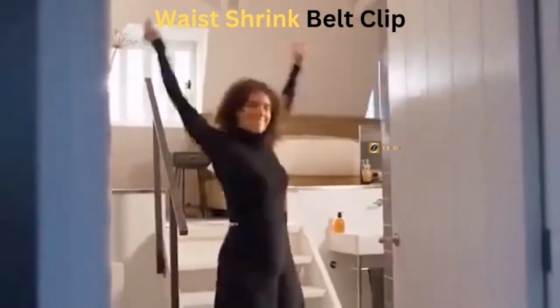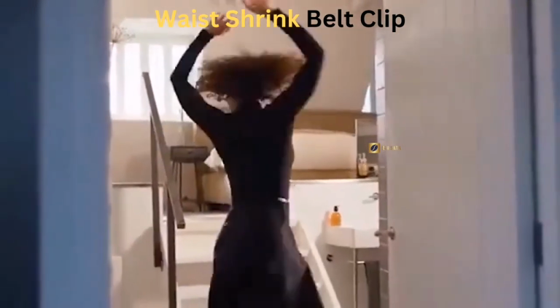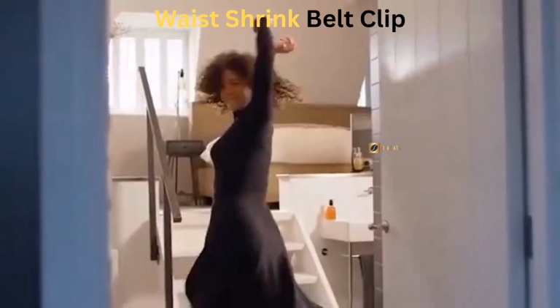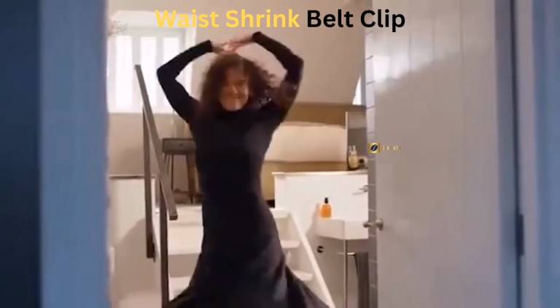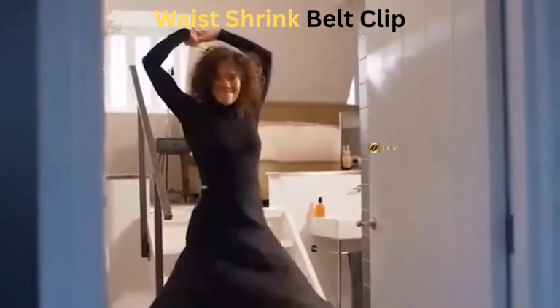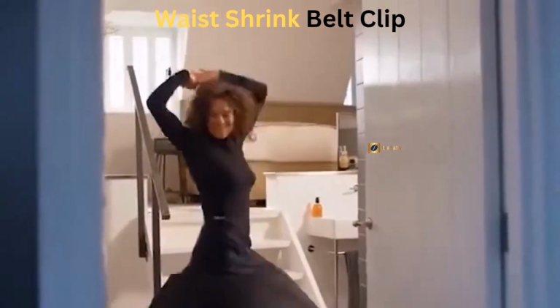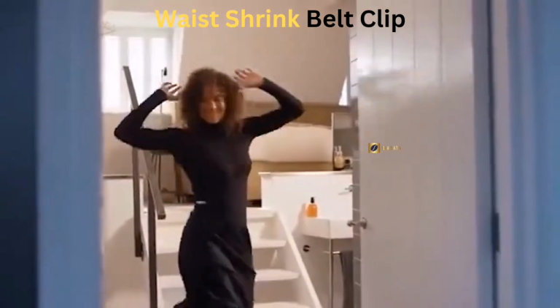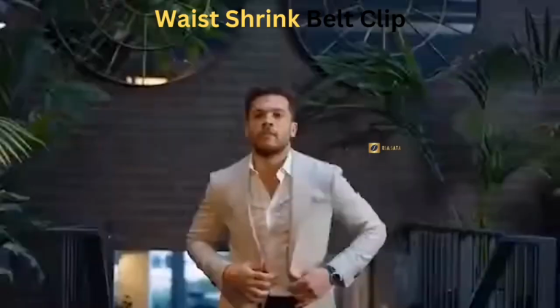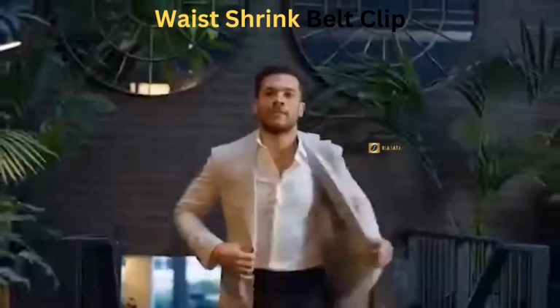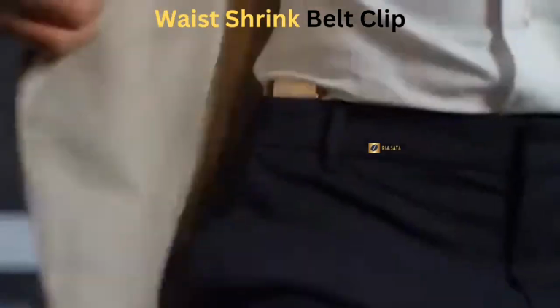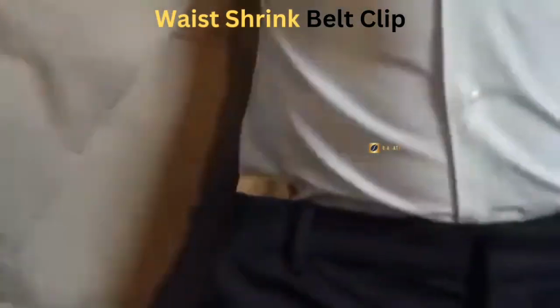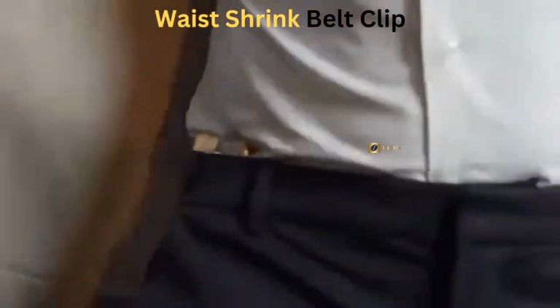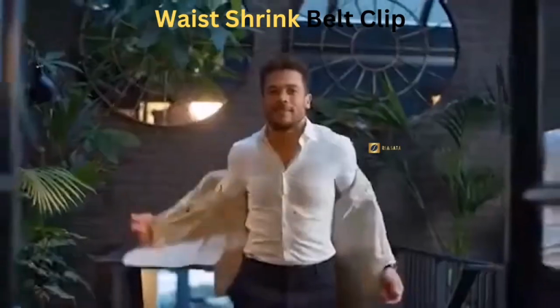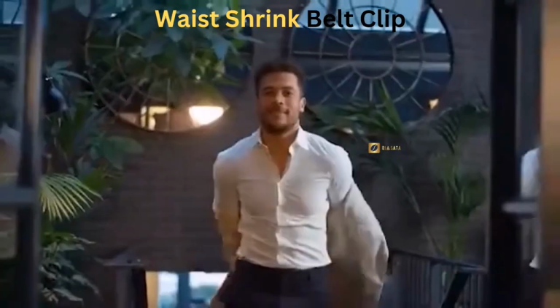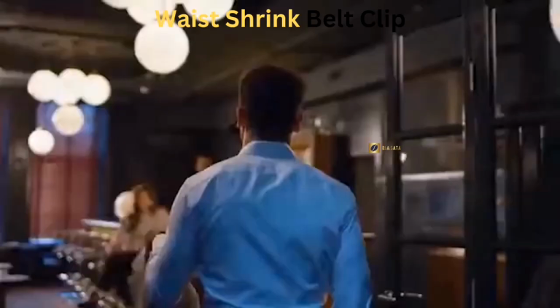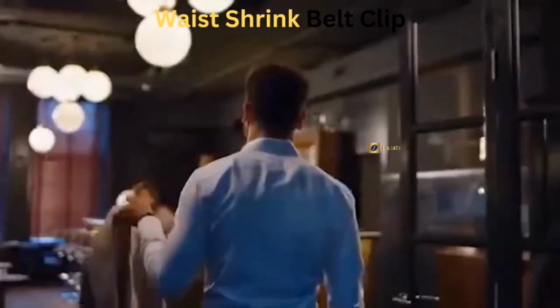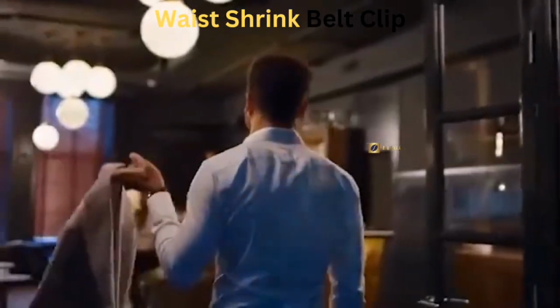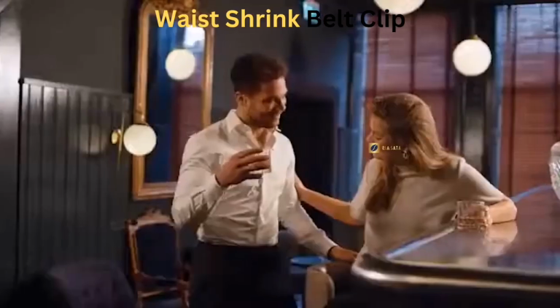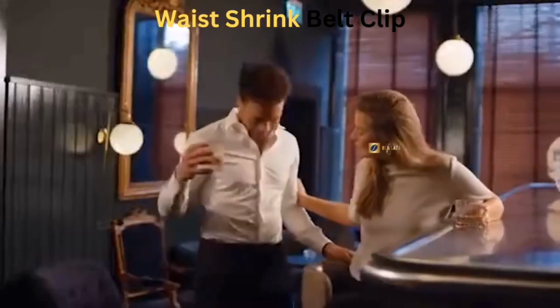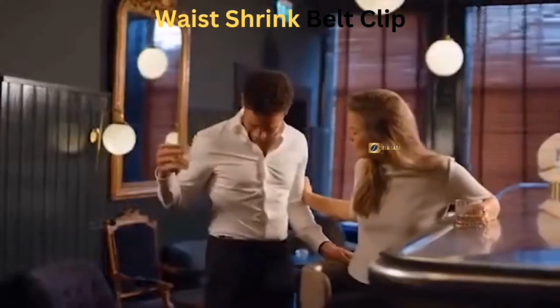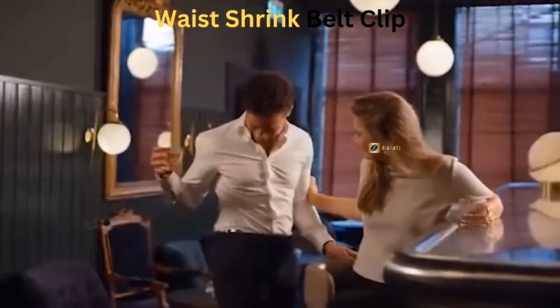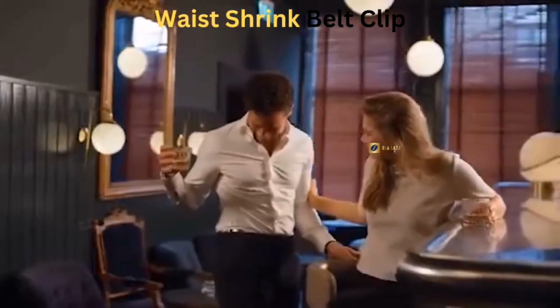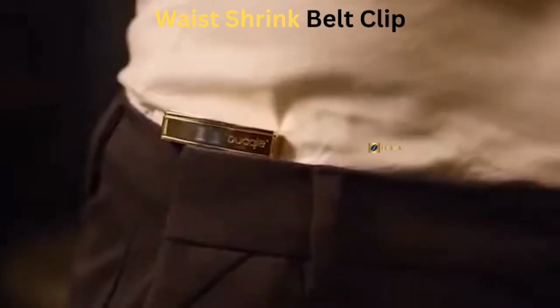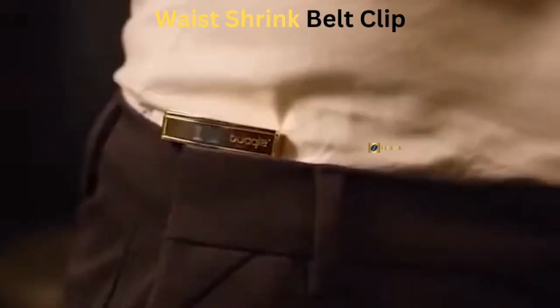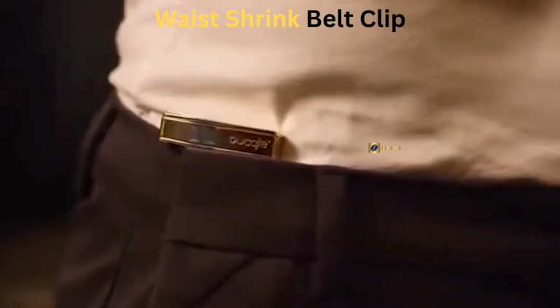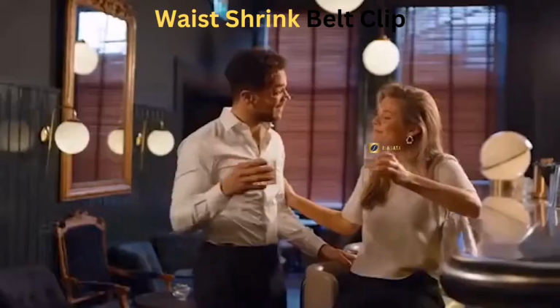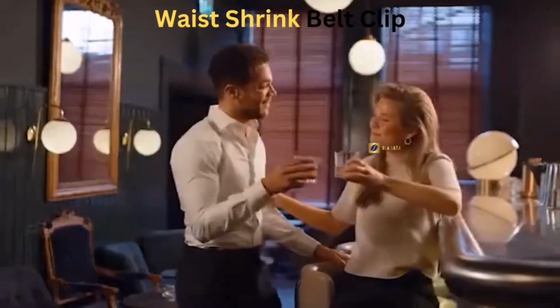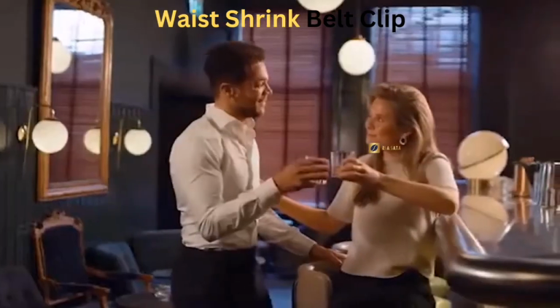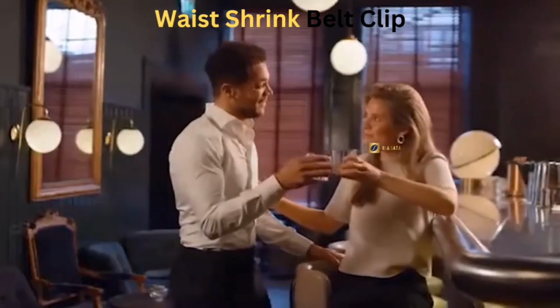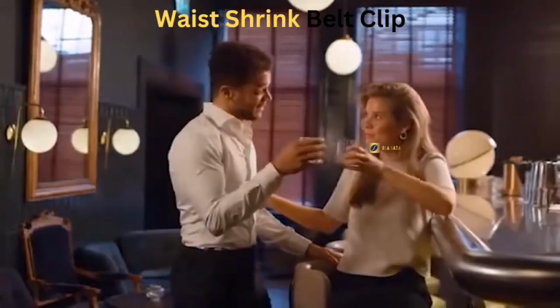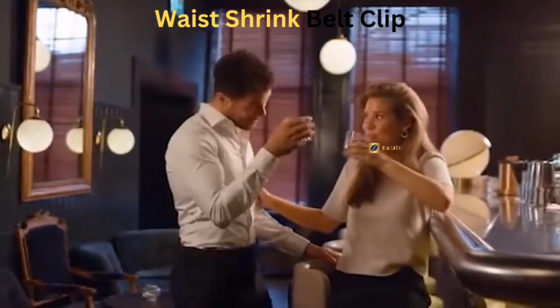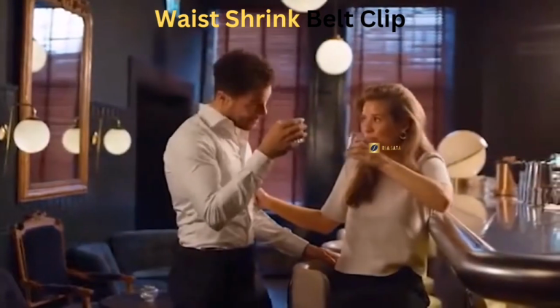So why wait? Order your belt clip now and start enjoying the convenience and style it brings to your wardrobe.